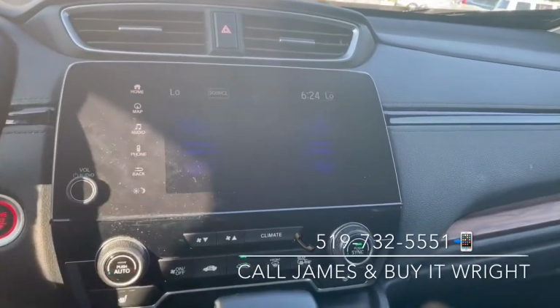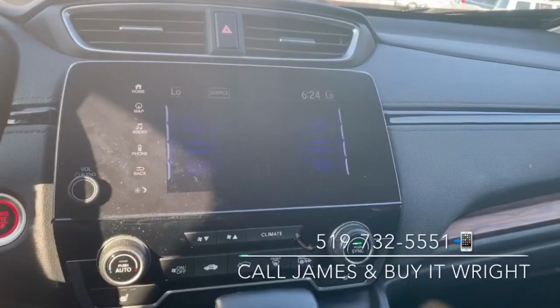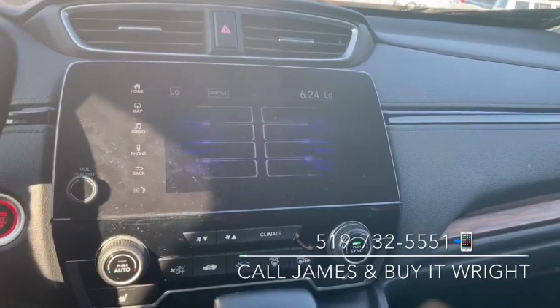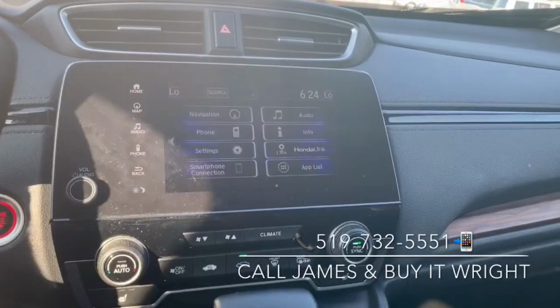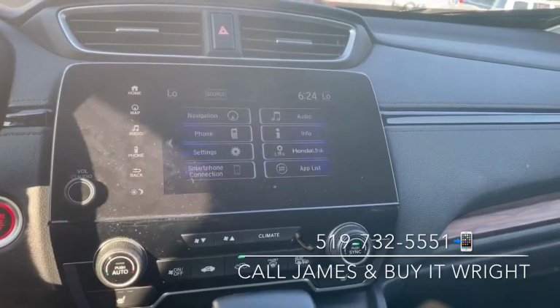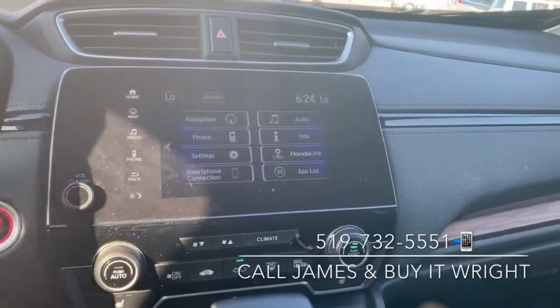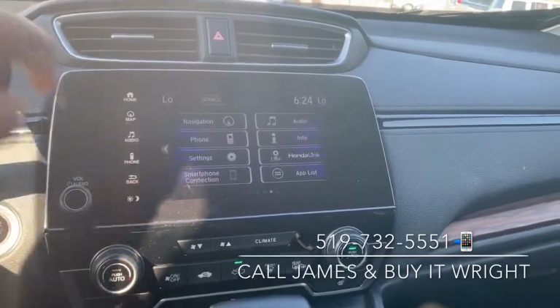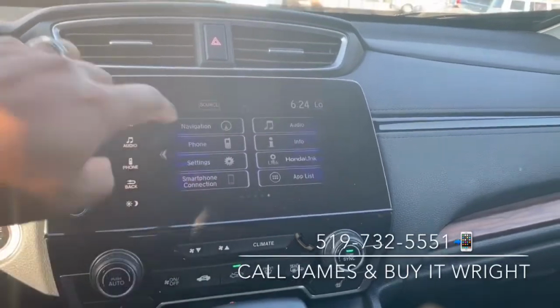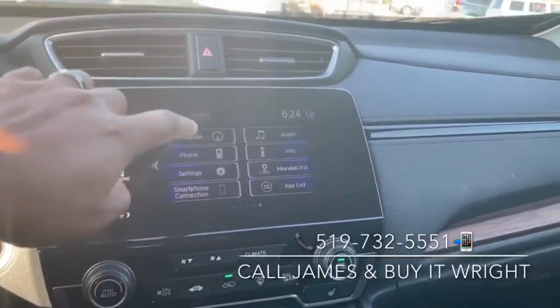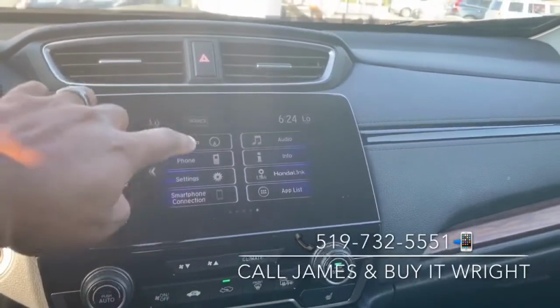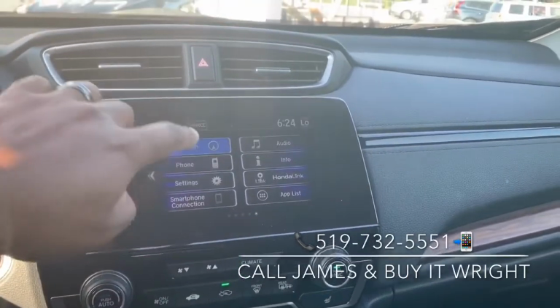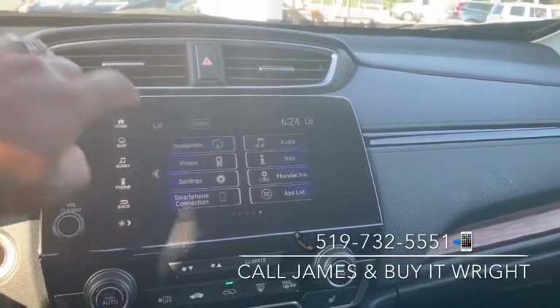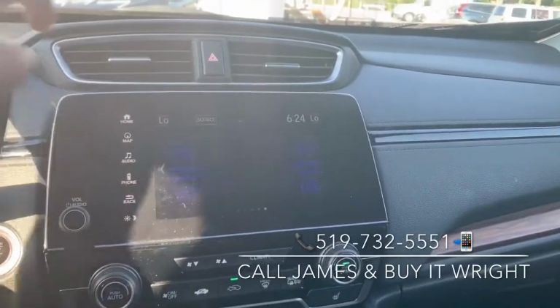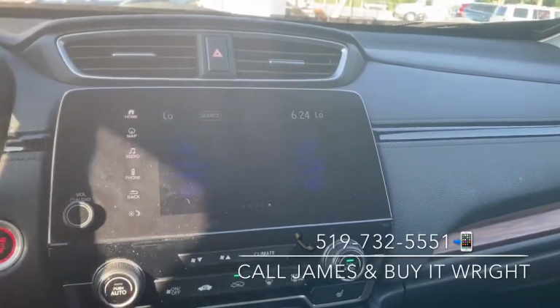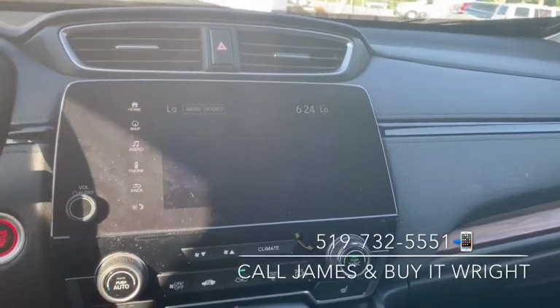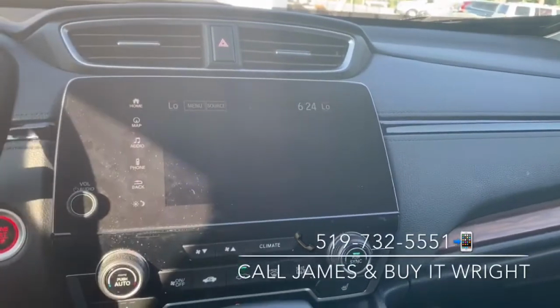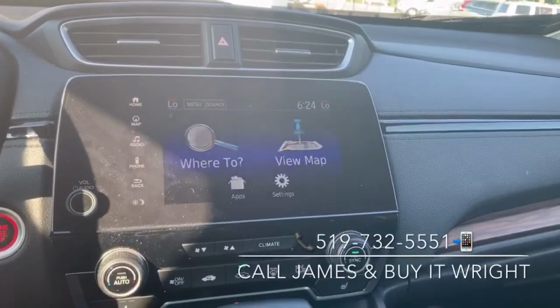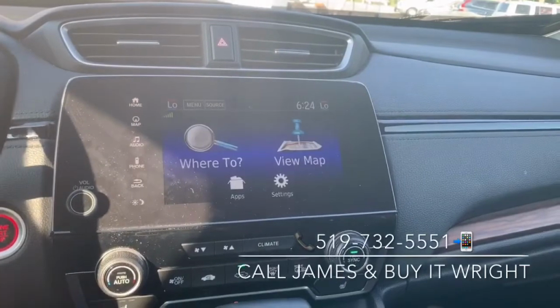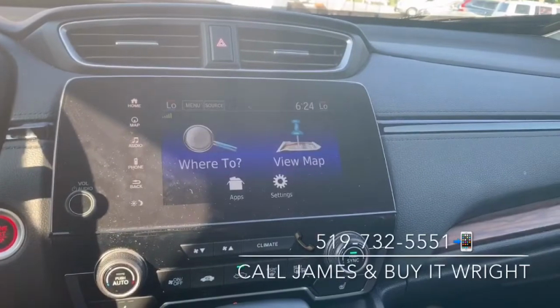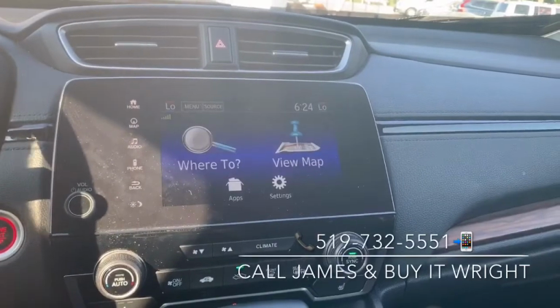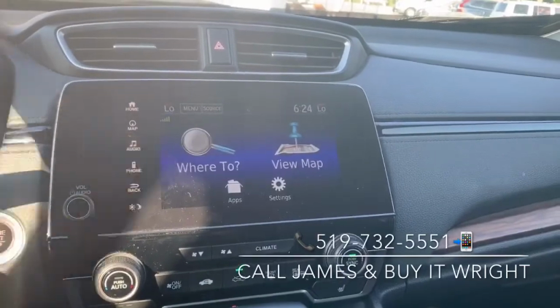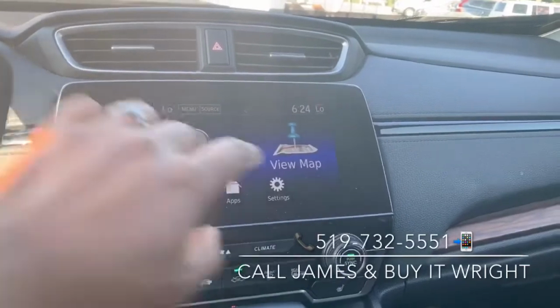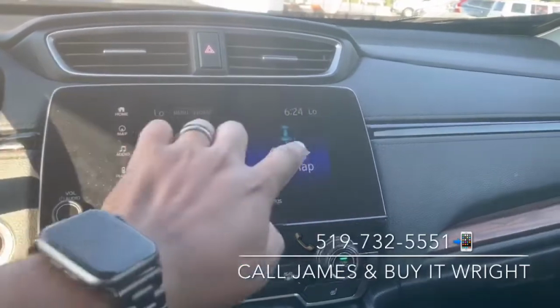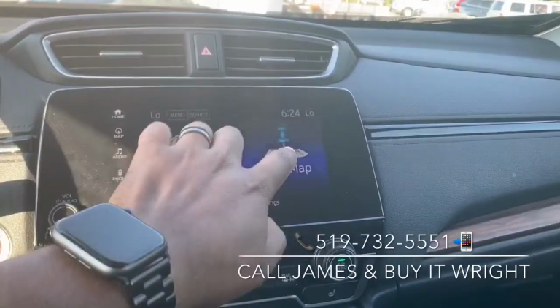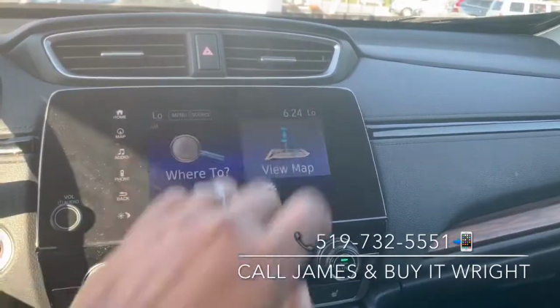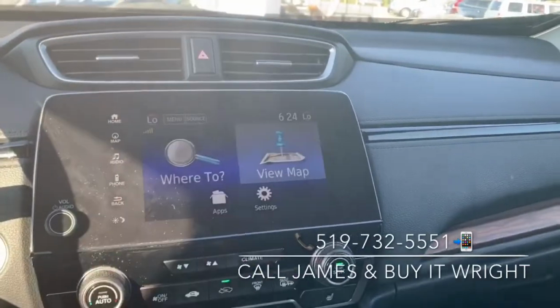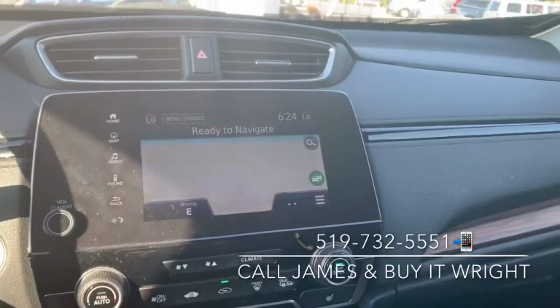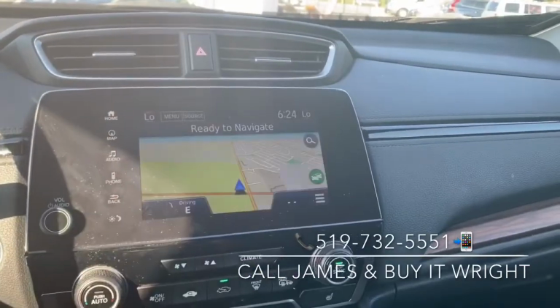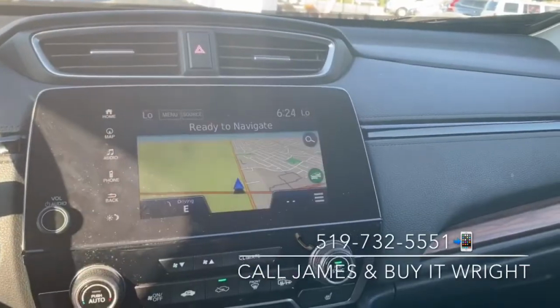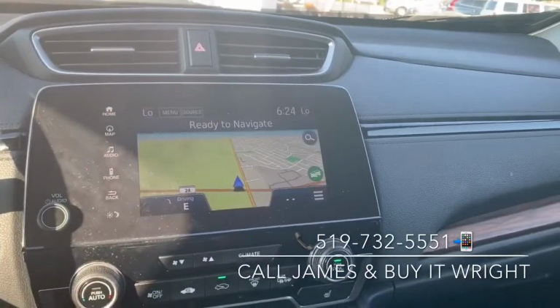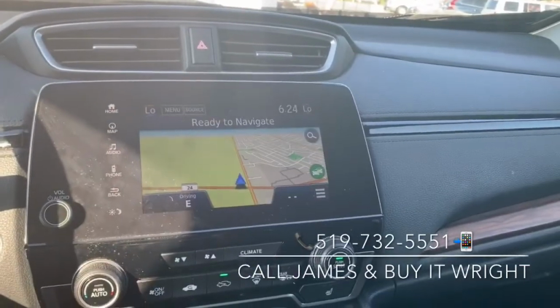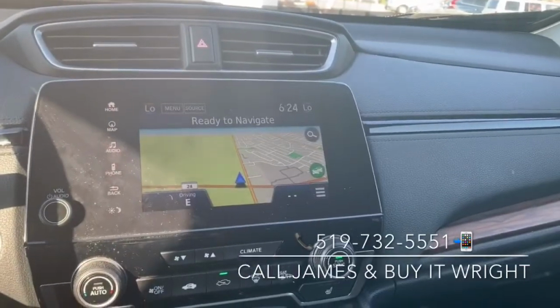You do have a built-in navigation unit, and the maps are absolutely gorgeous on this as well.